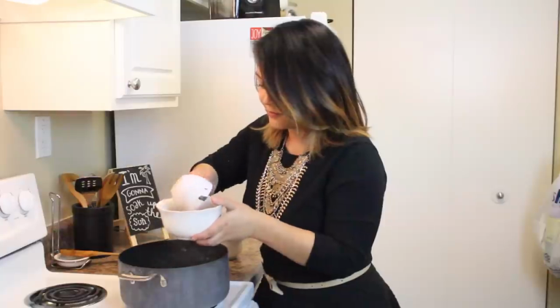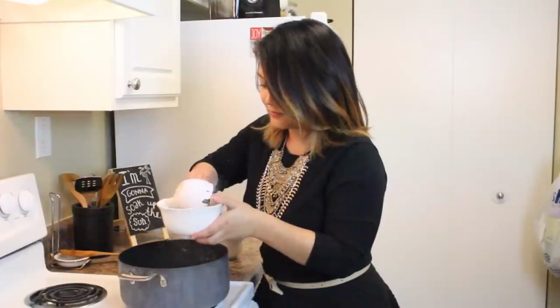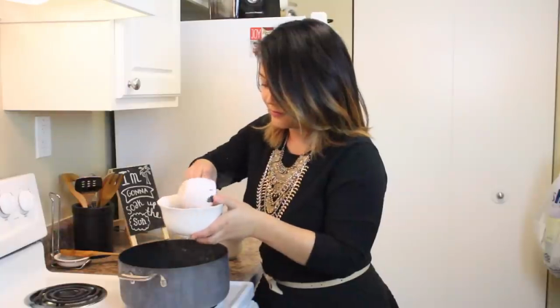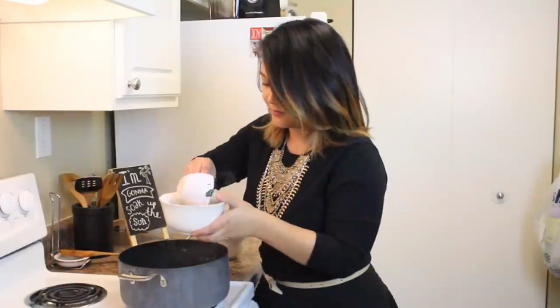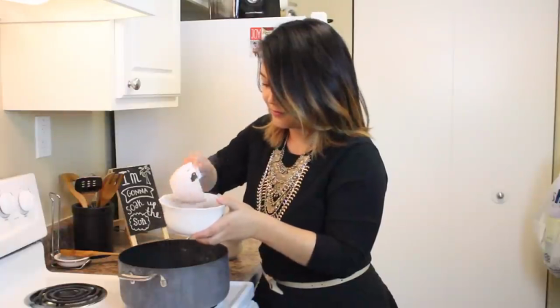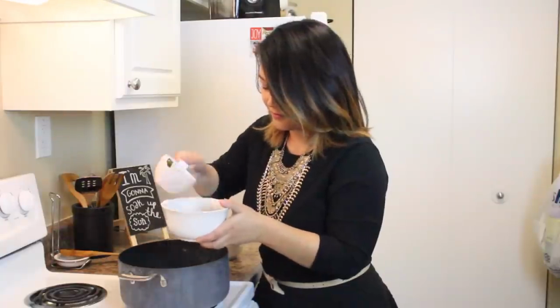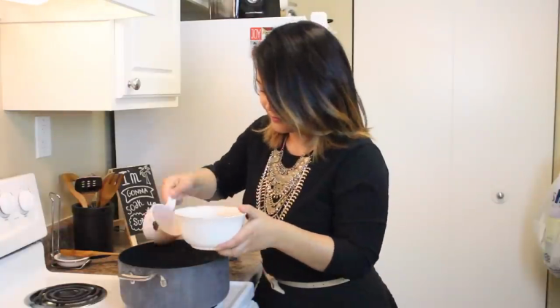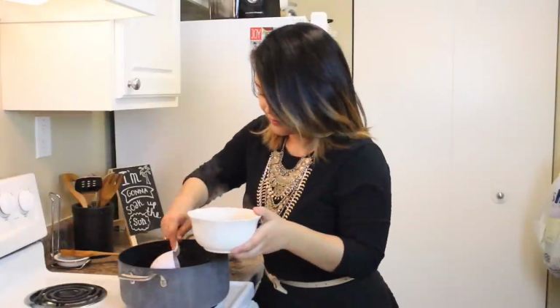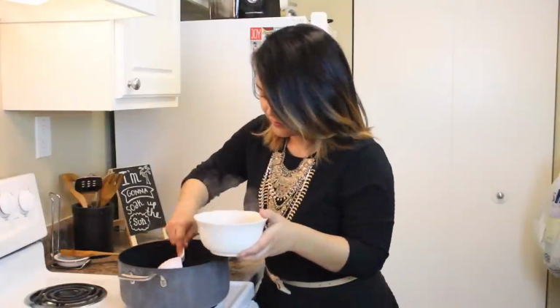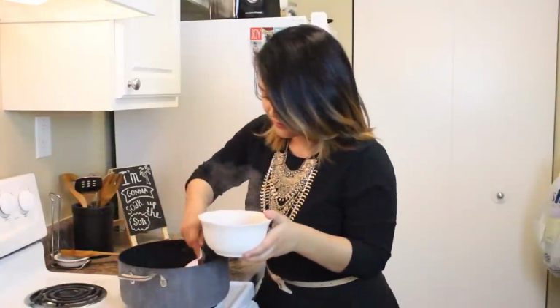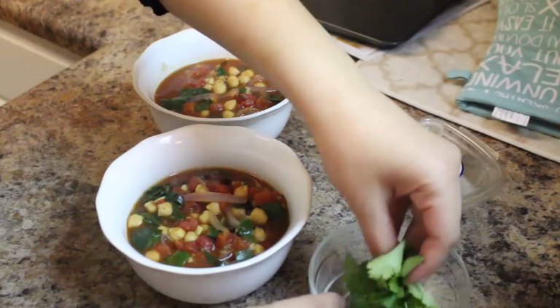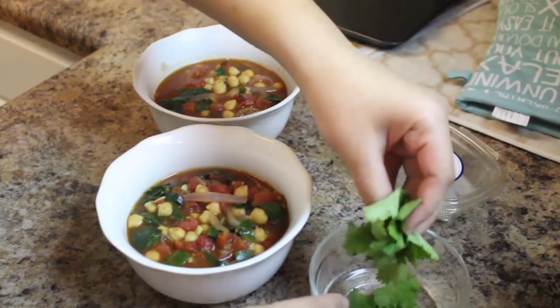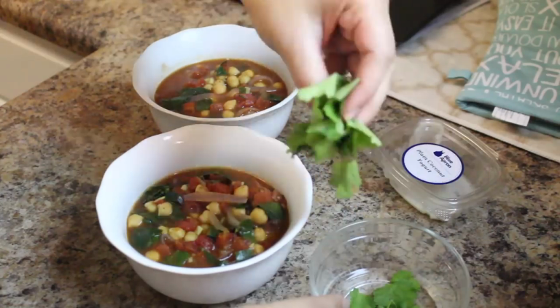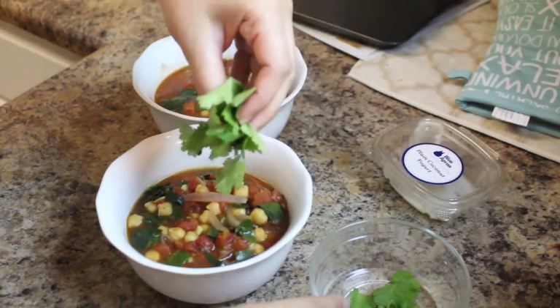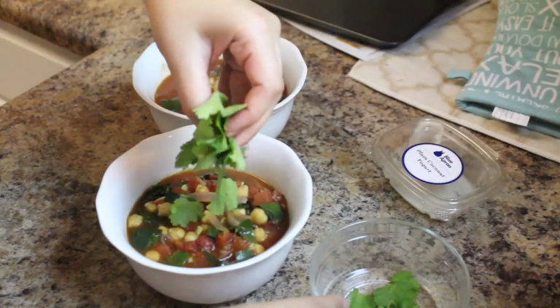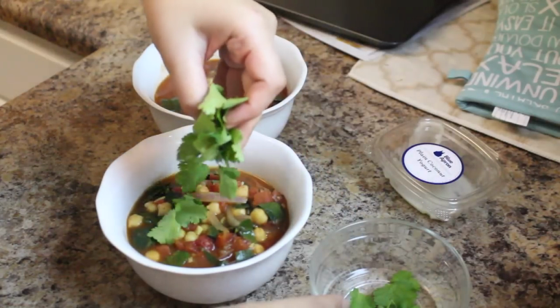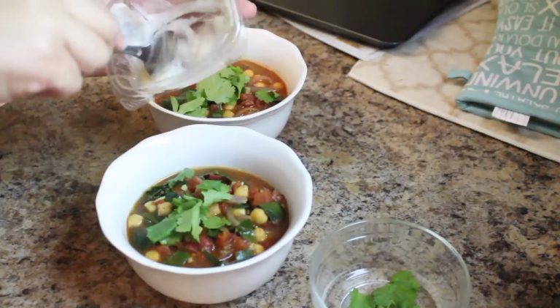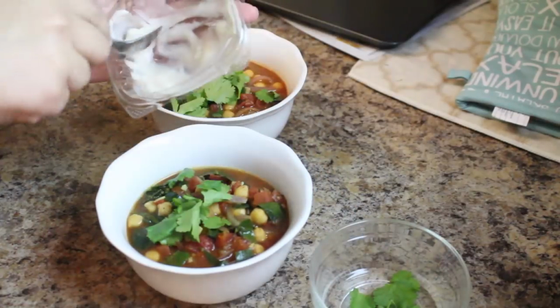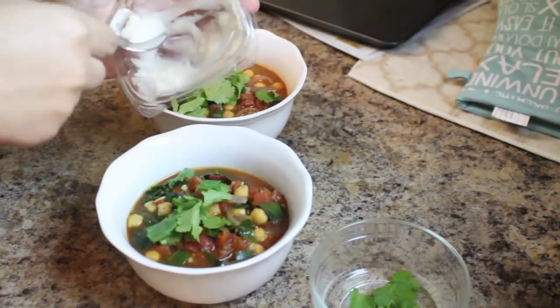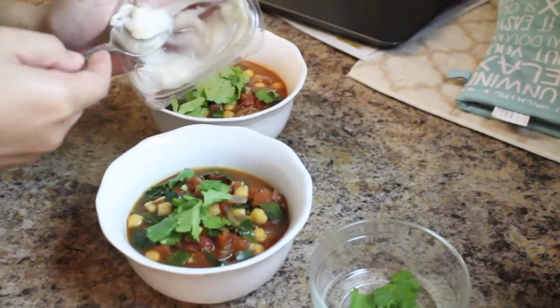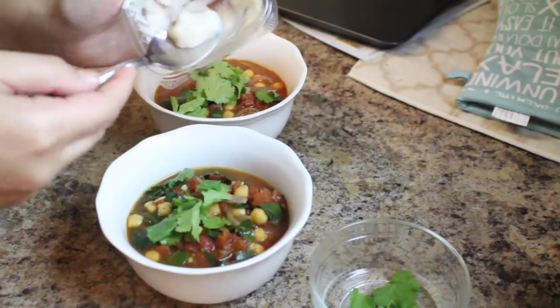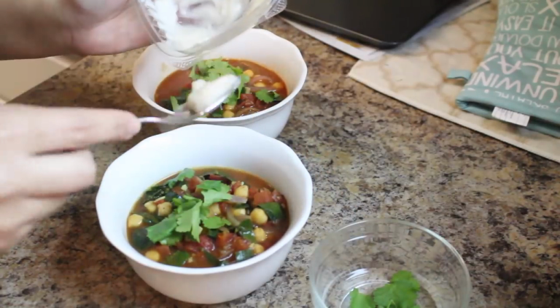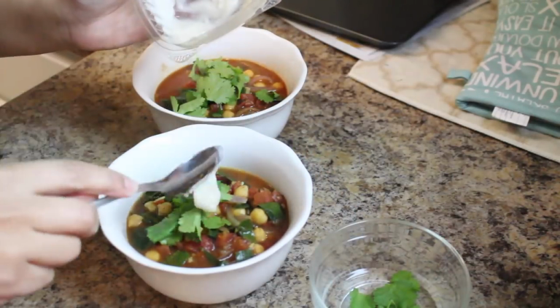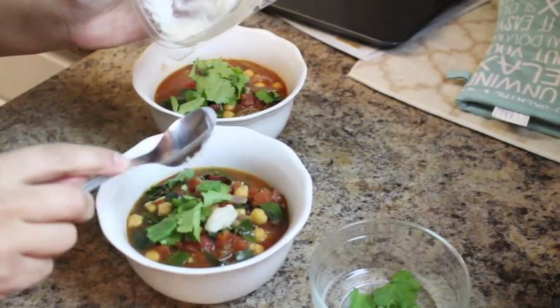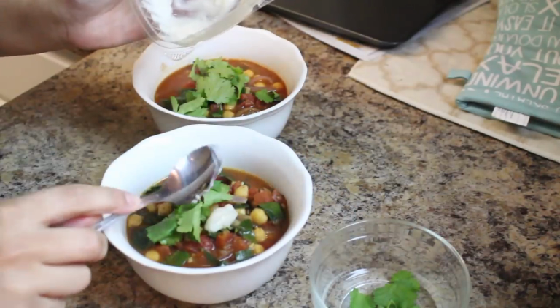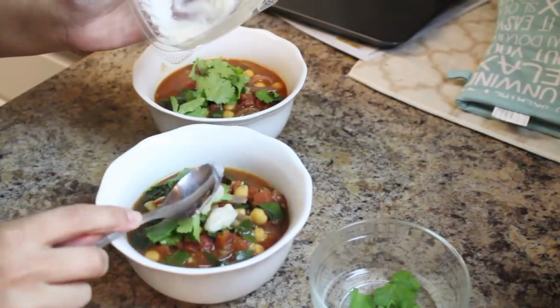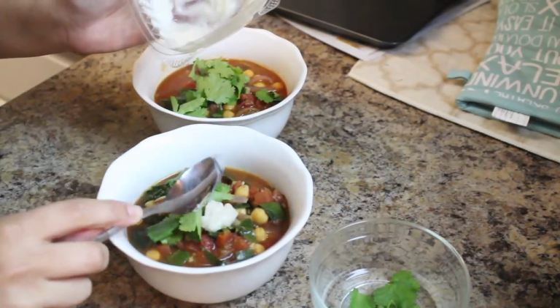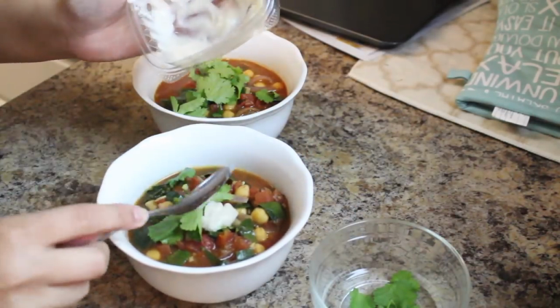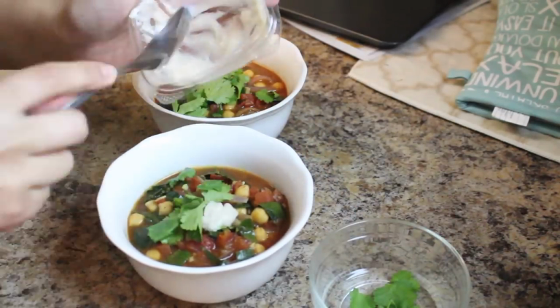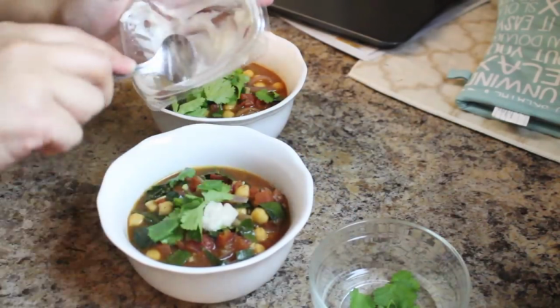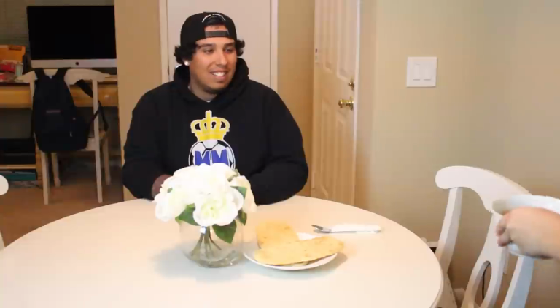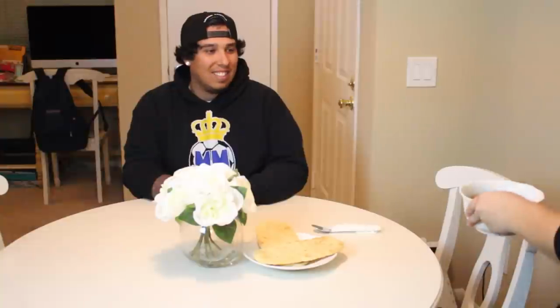Time to serve dinner! Make sure you sprinkle the cilantro on top and add a scoop of coconut yogurt, and you're ready to eat.